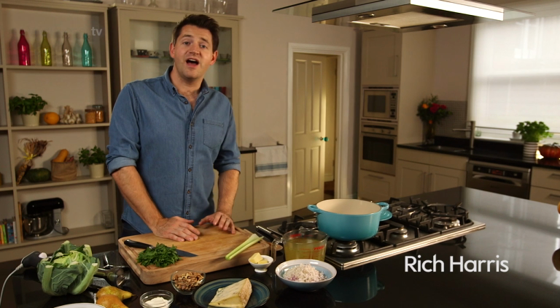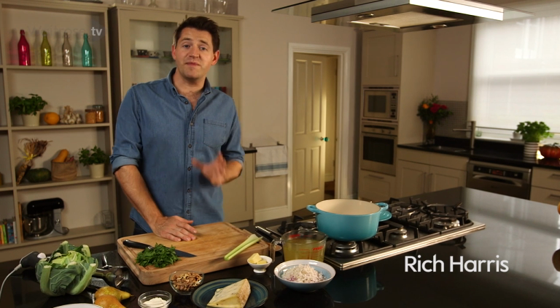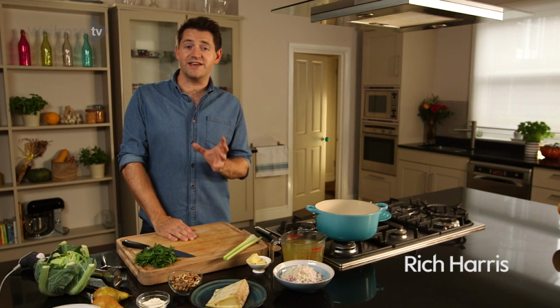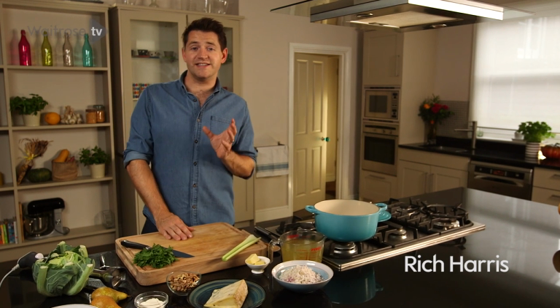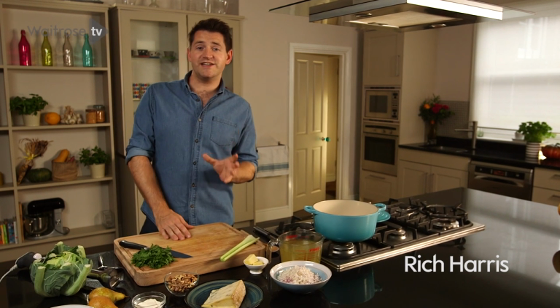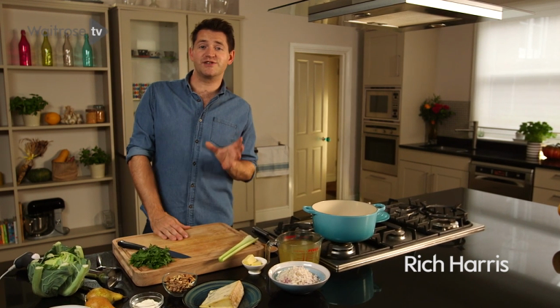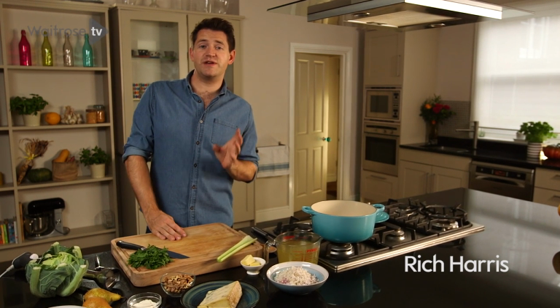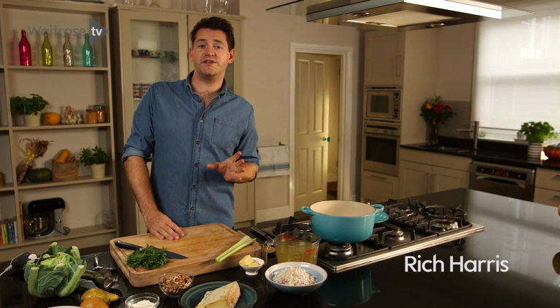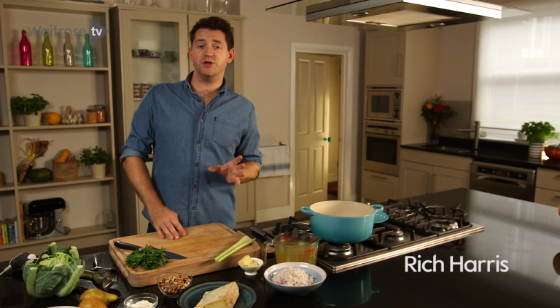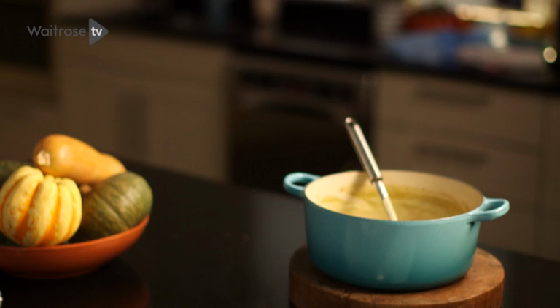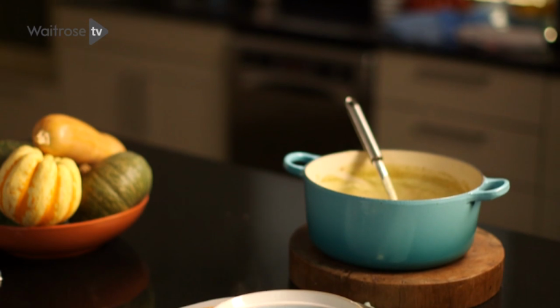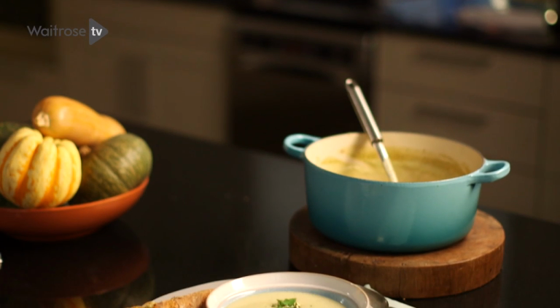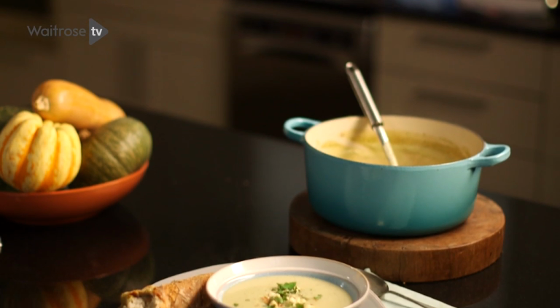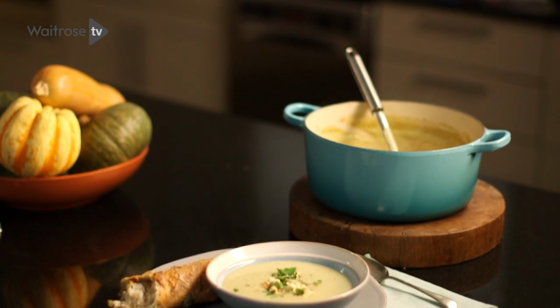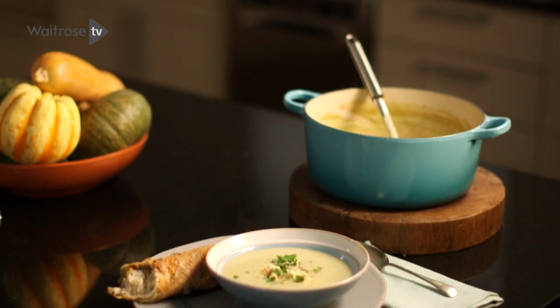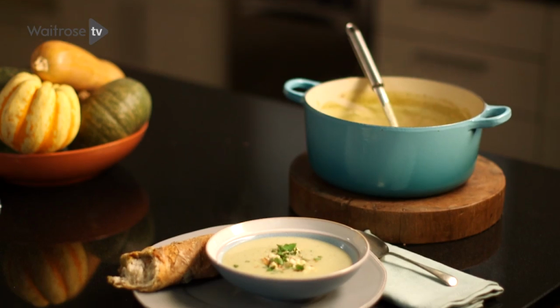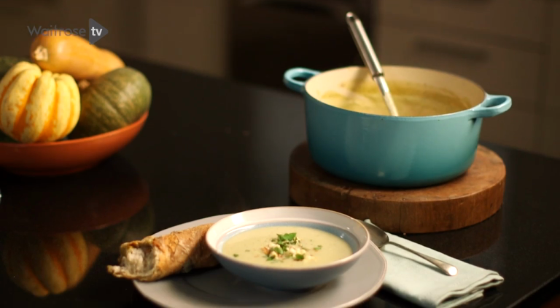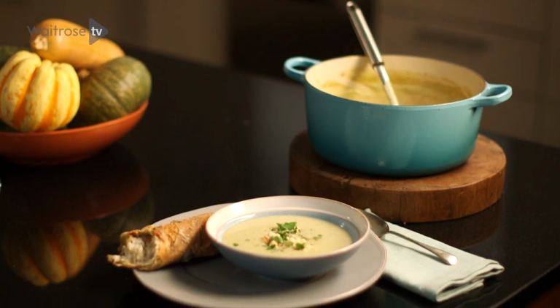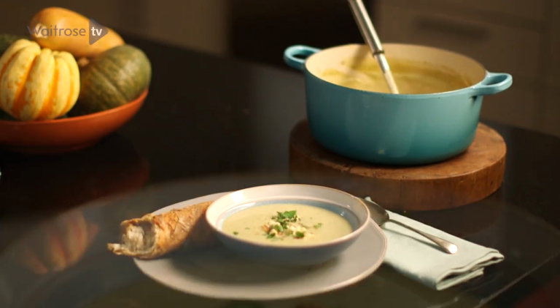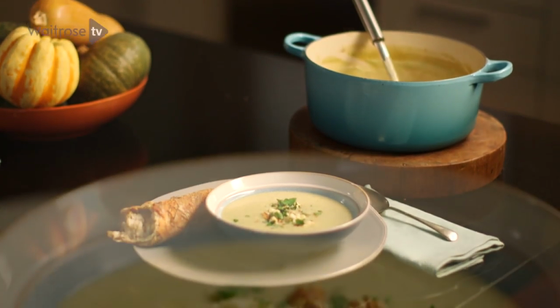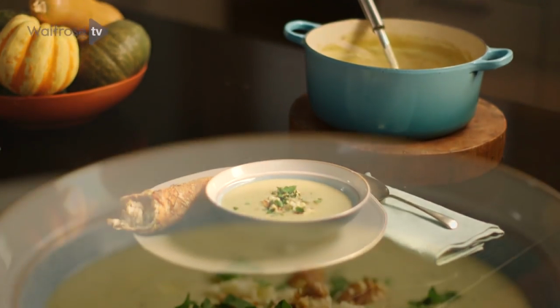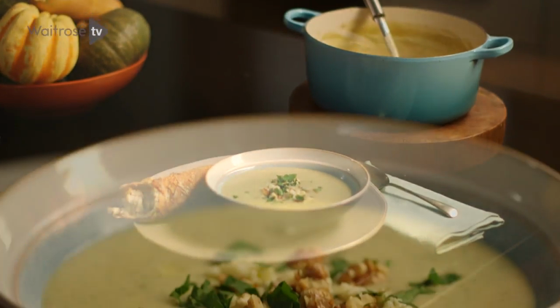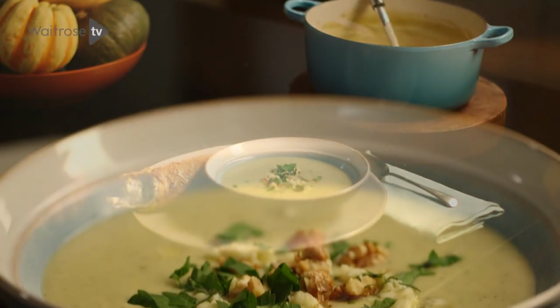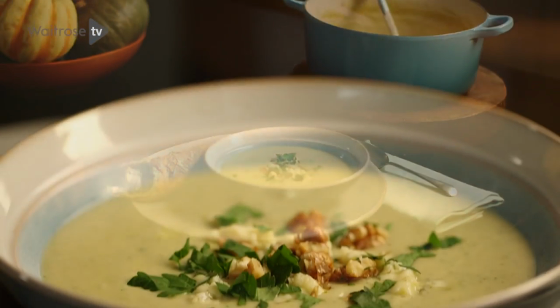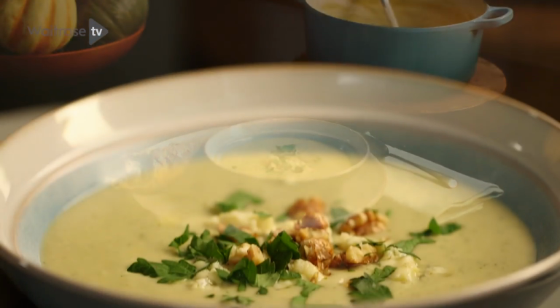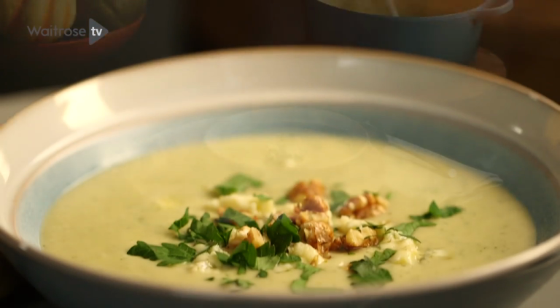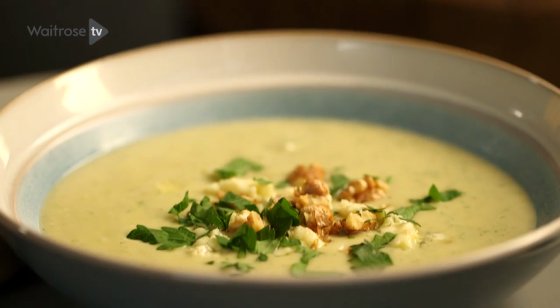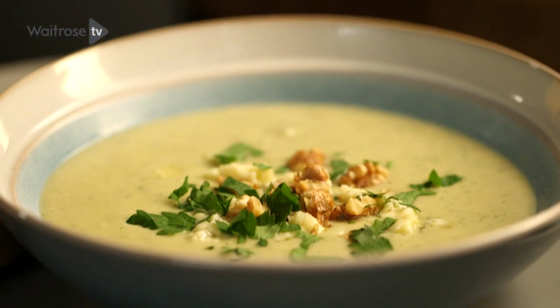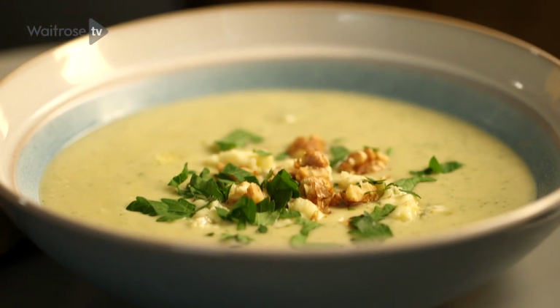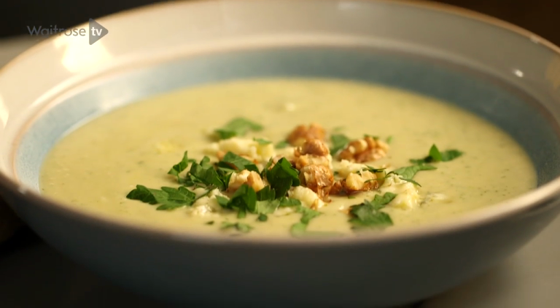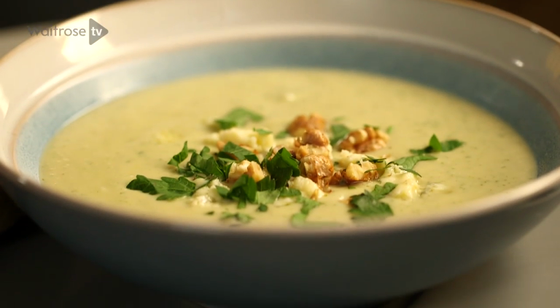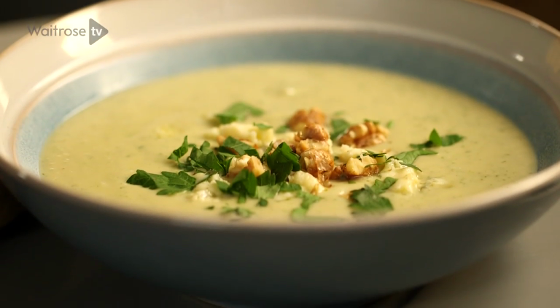I'm making a delicious creamy soup with cauliflower, sweet pears and English blue cheese, topped off with some crunchy walnuts.